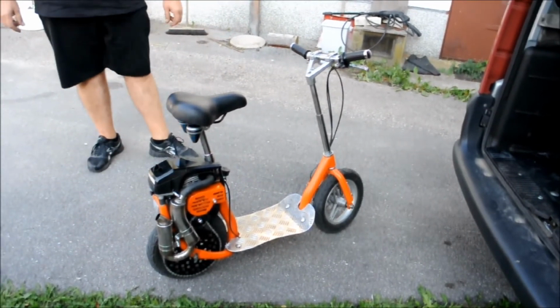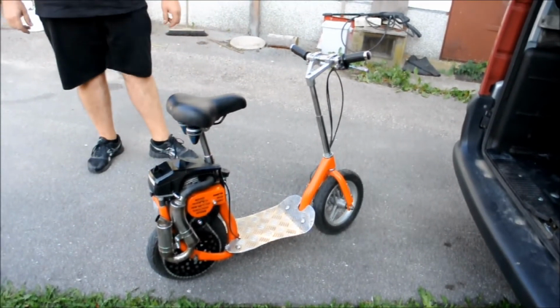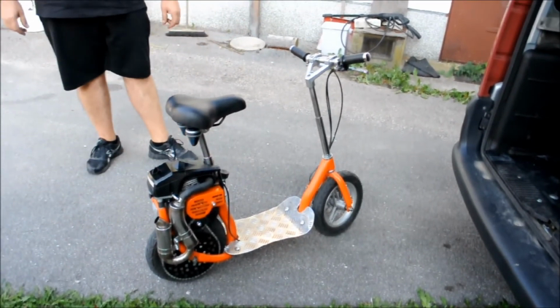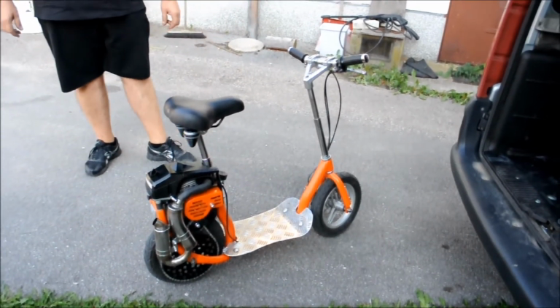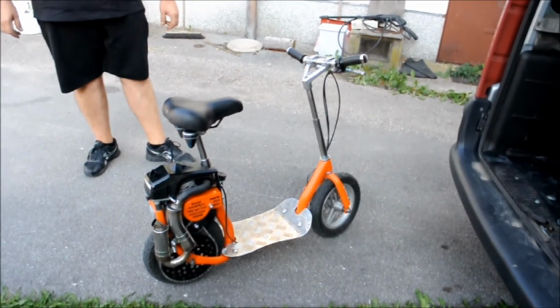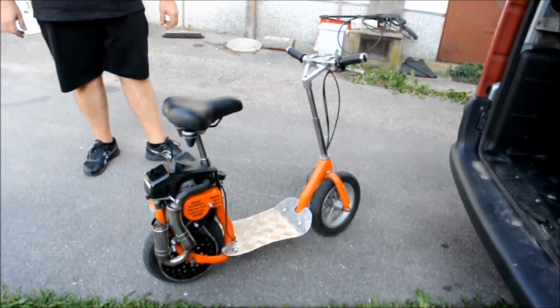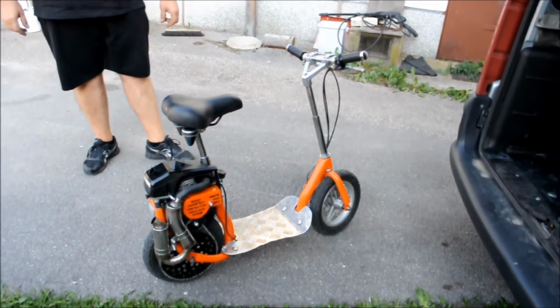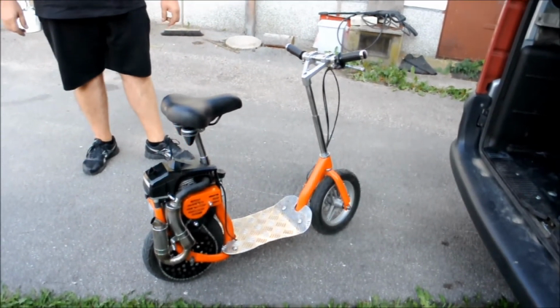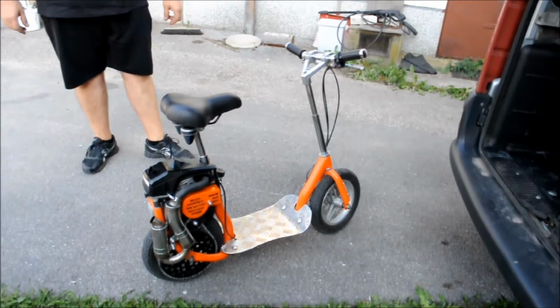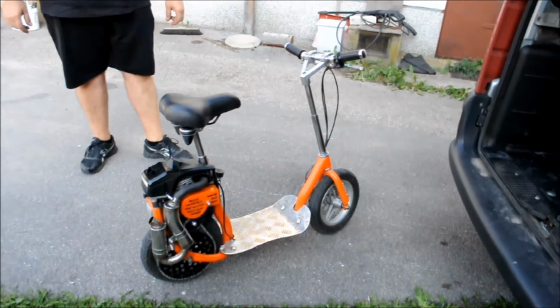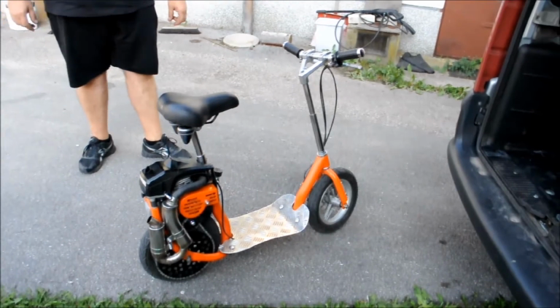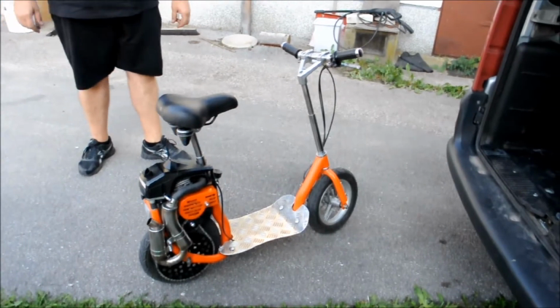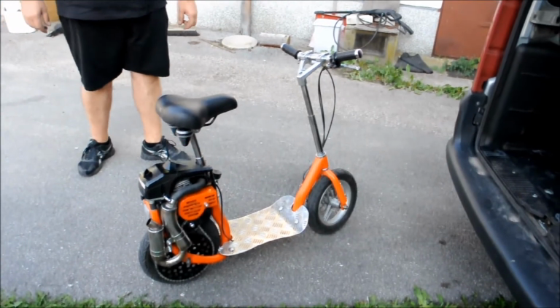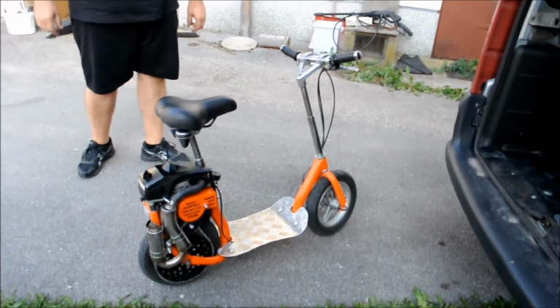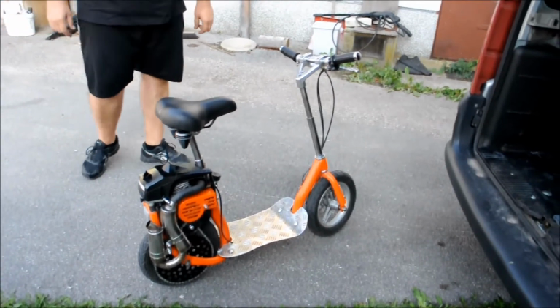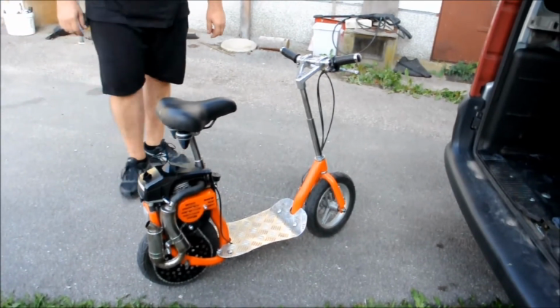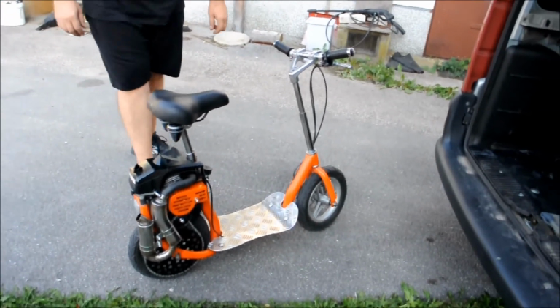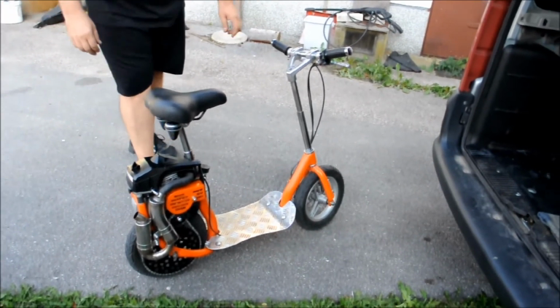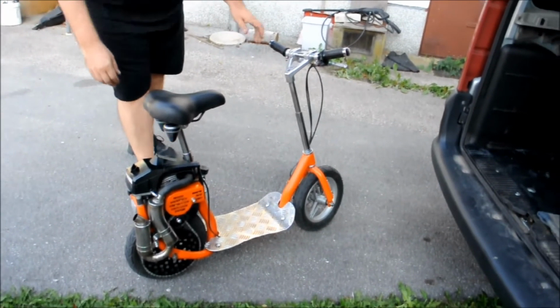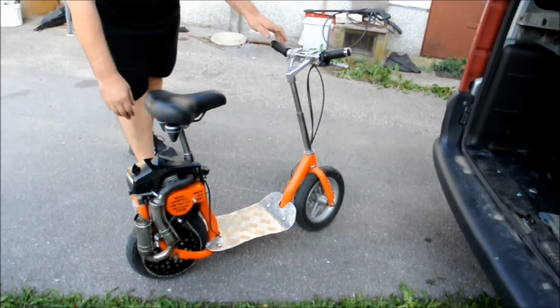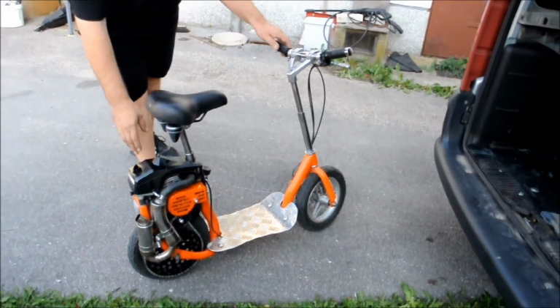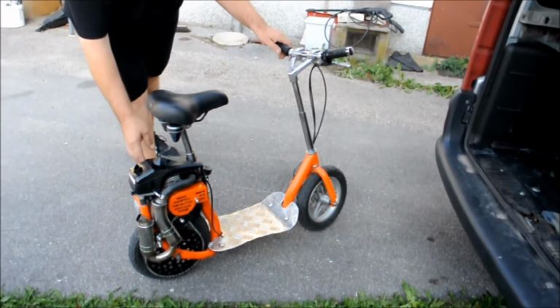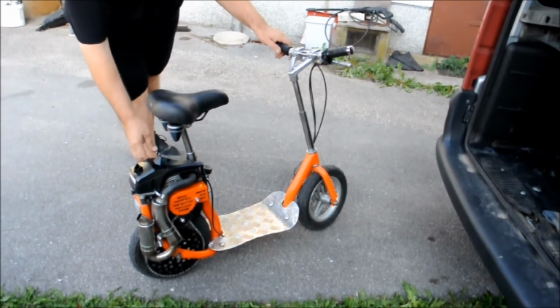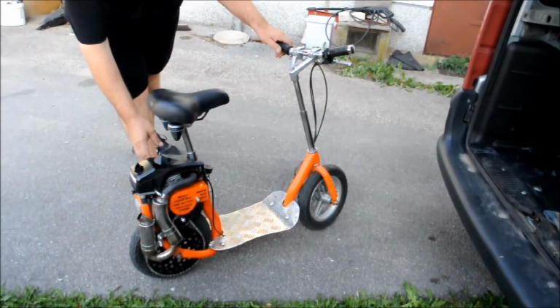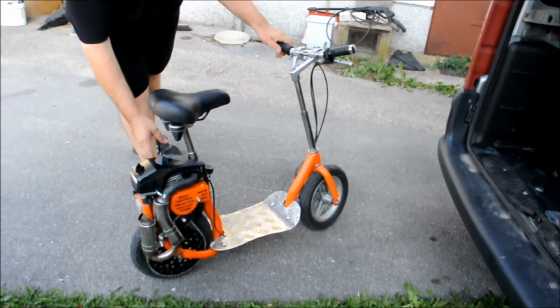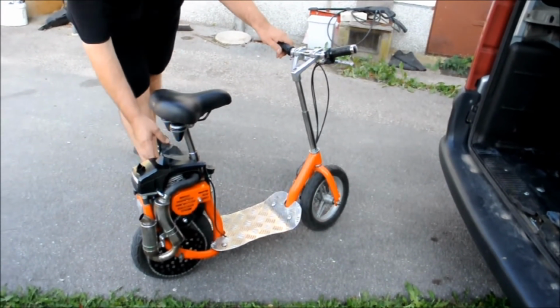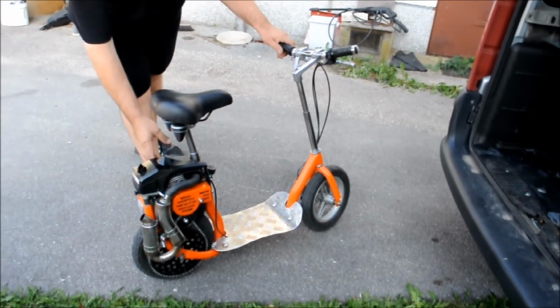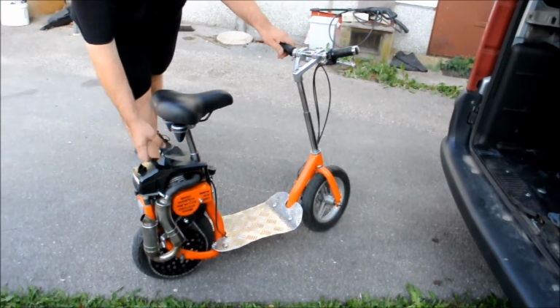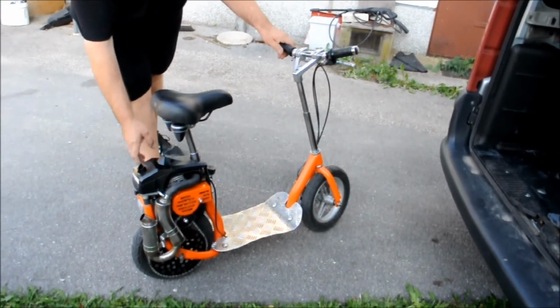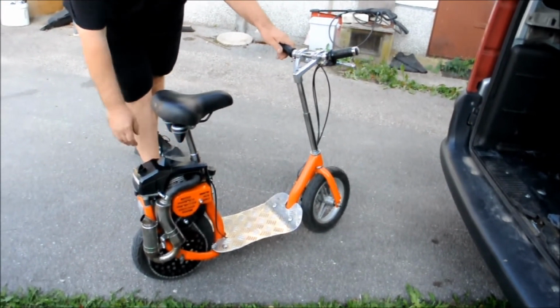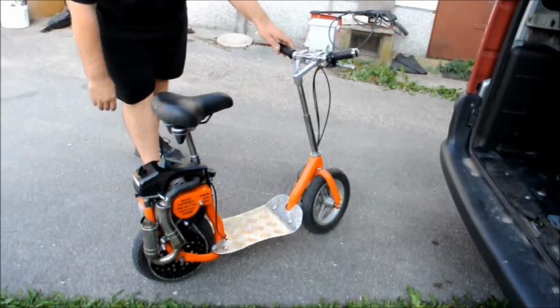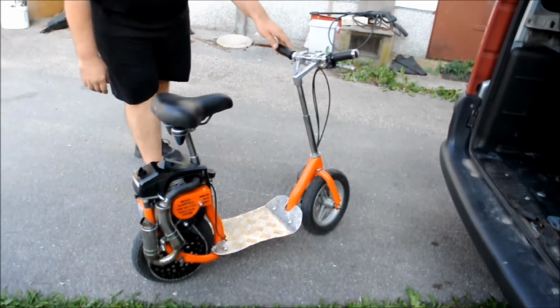The scooter has been tested and is capable of handling heavy loads. This scooter is not for sale.